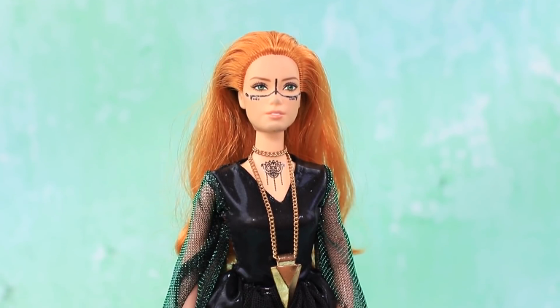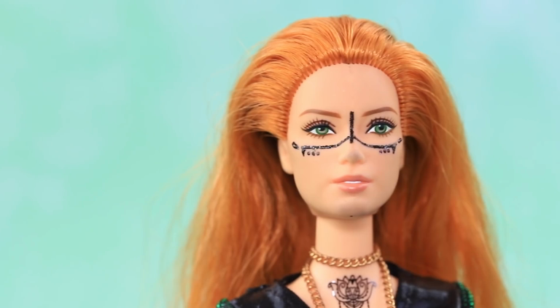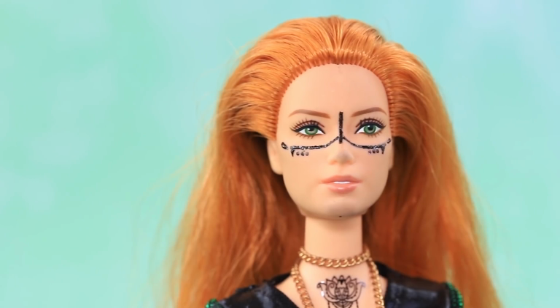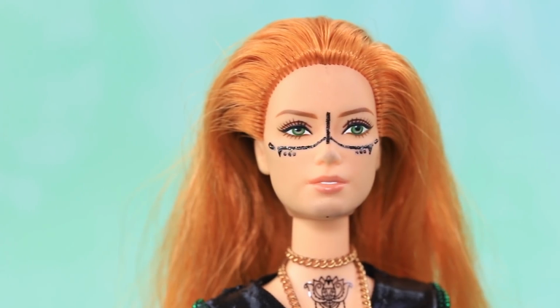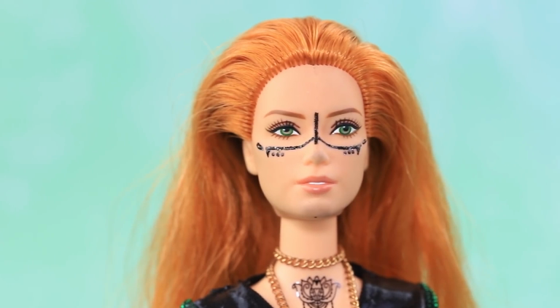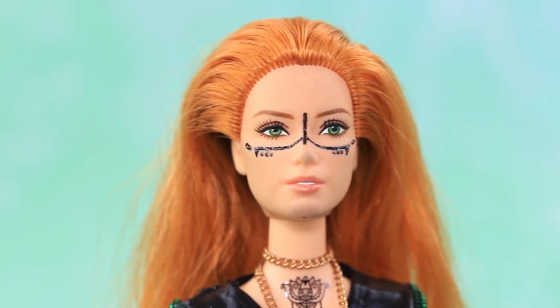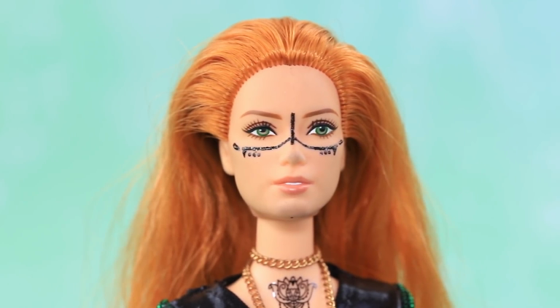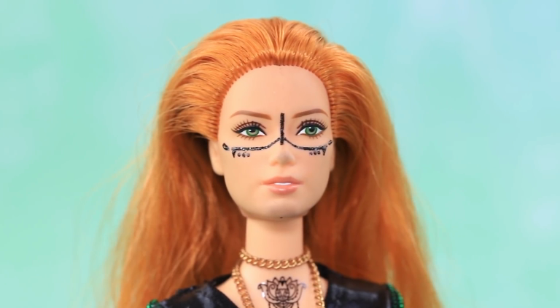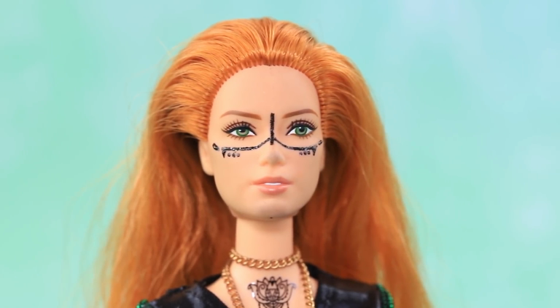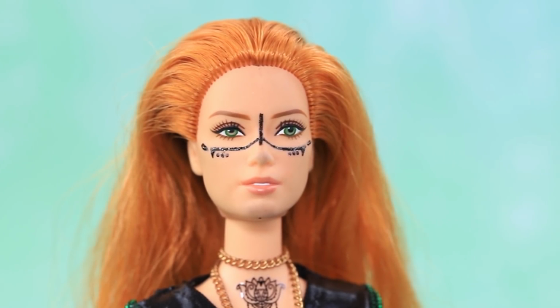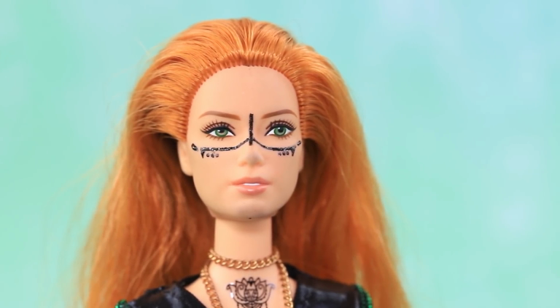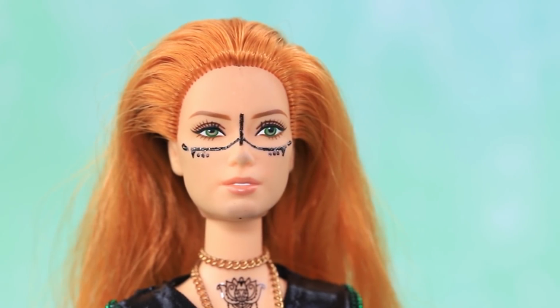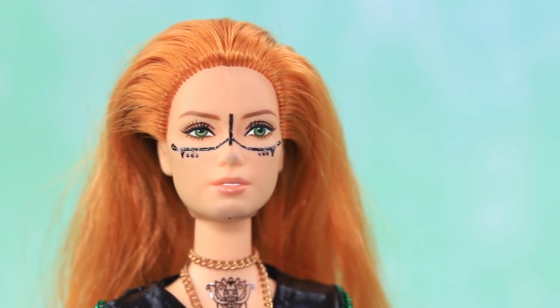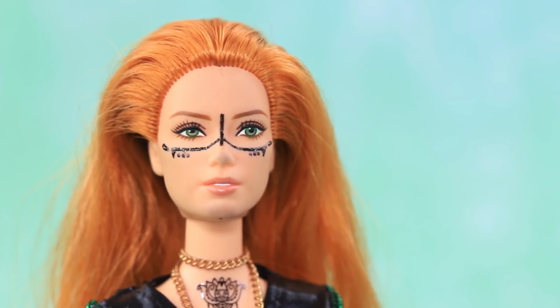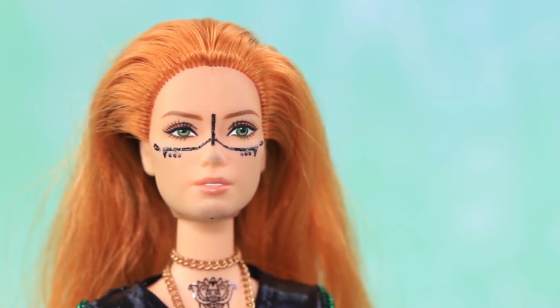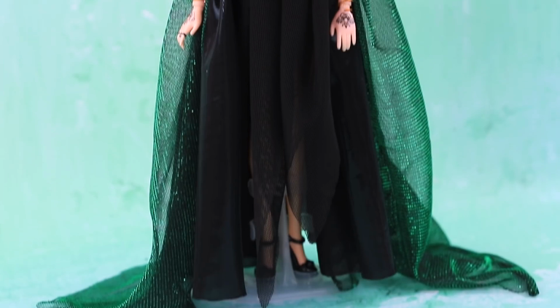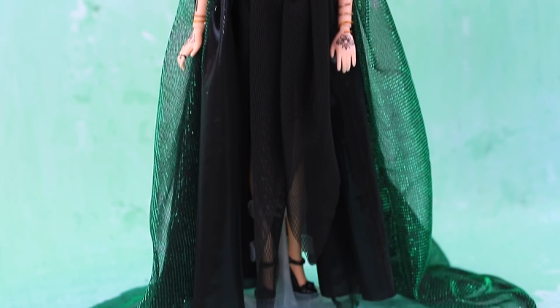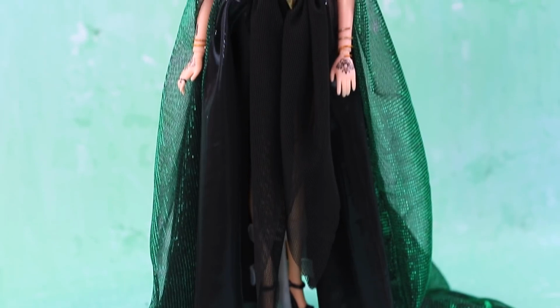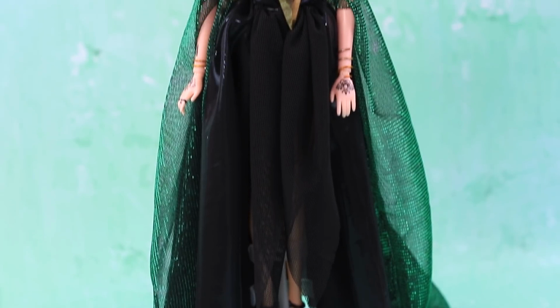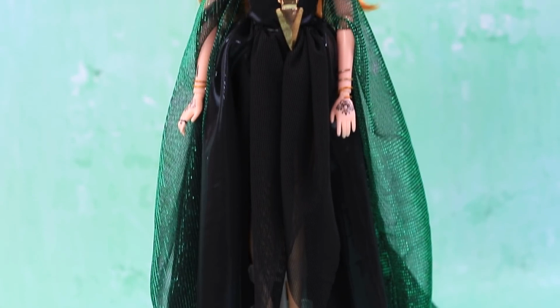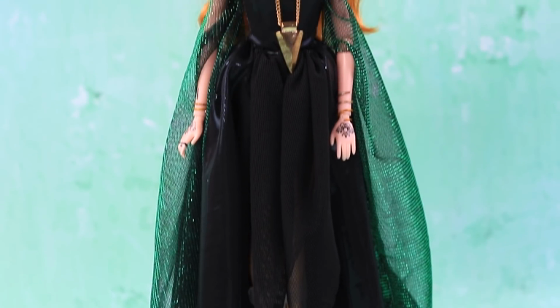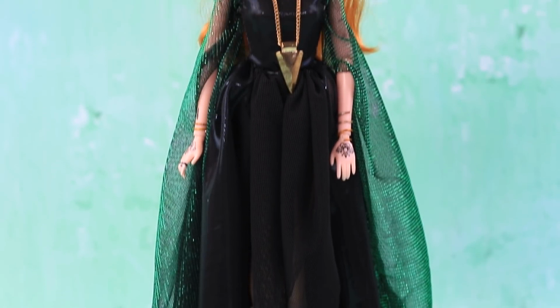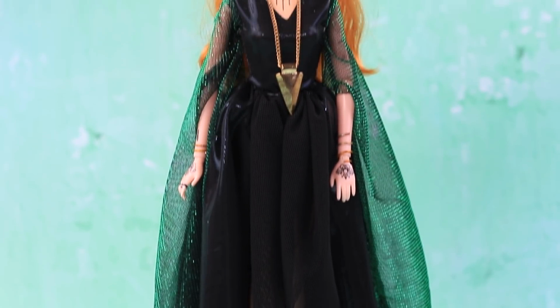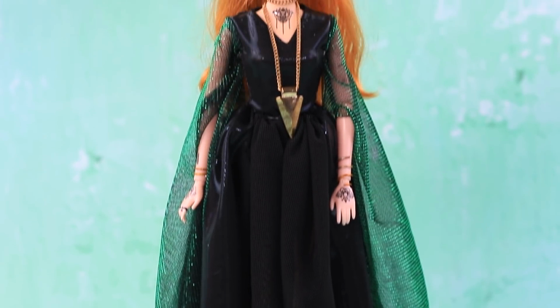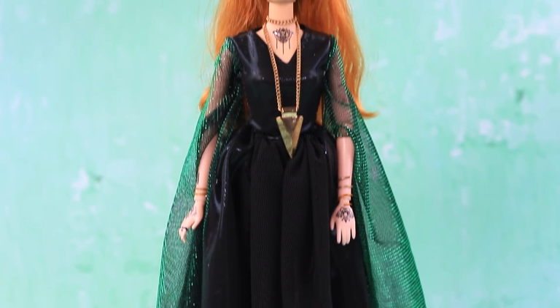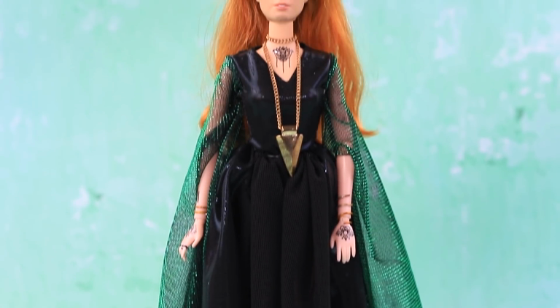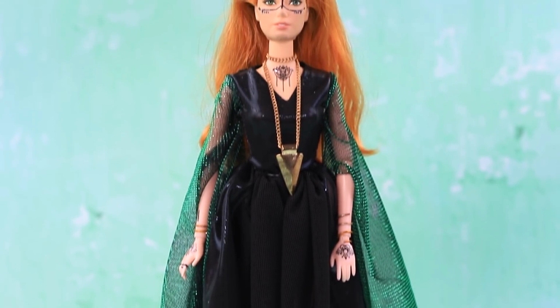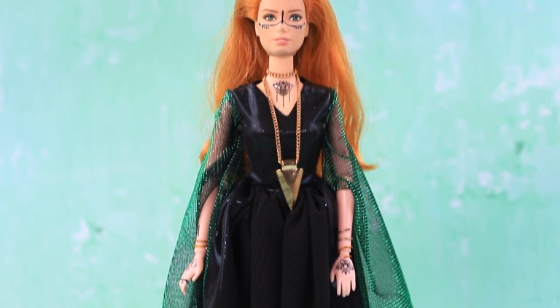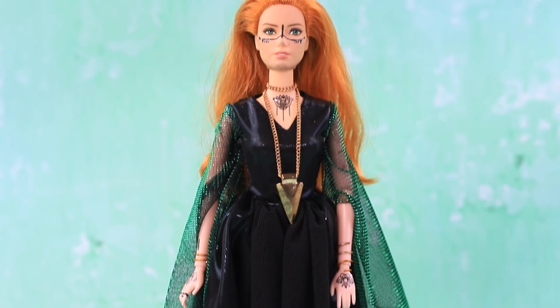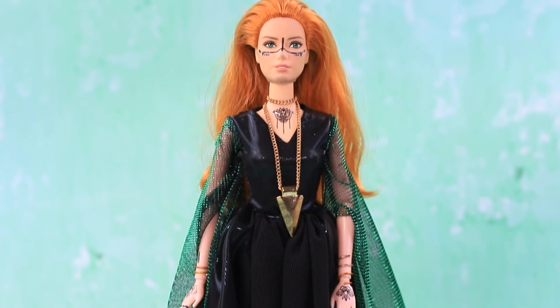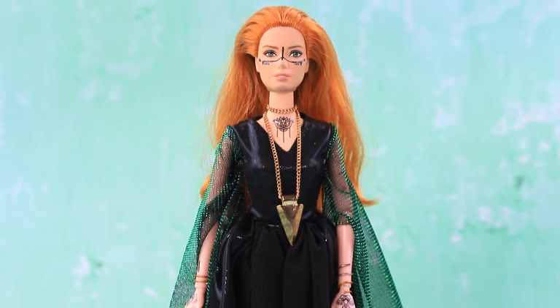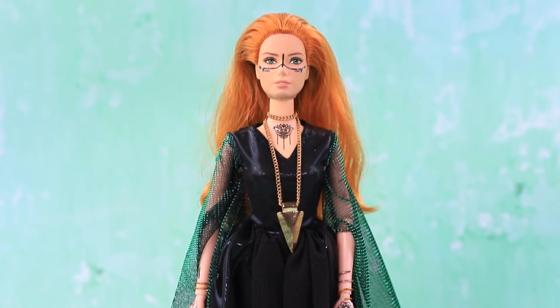Helga is a self-taught witch. She calls on the powers of nature to make her magic stronger.